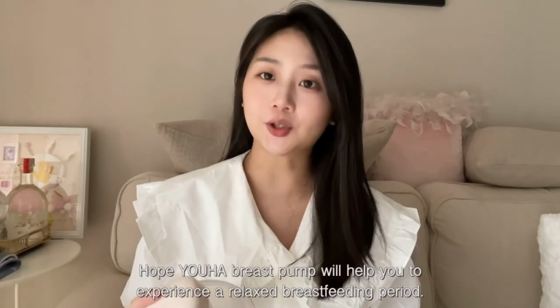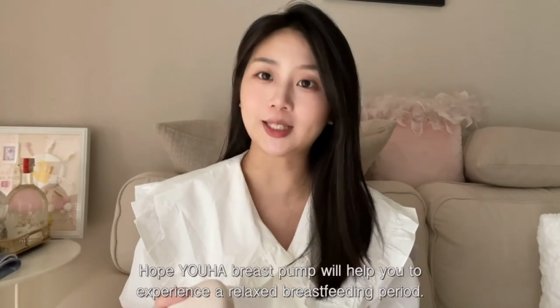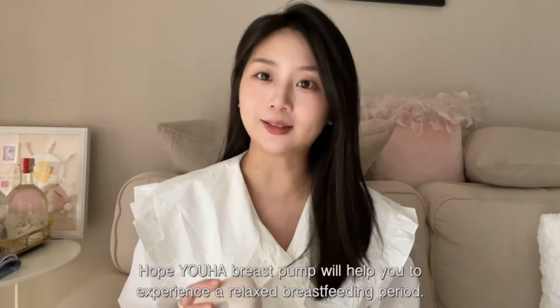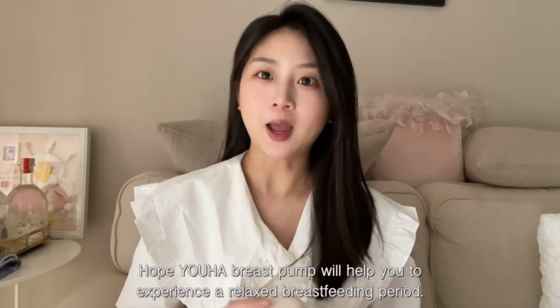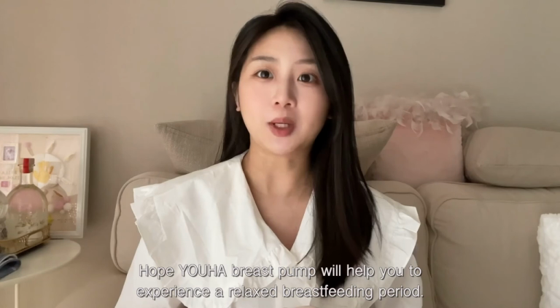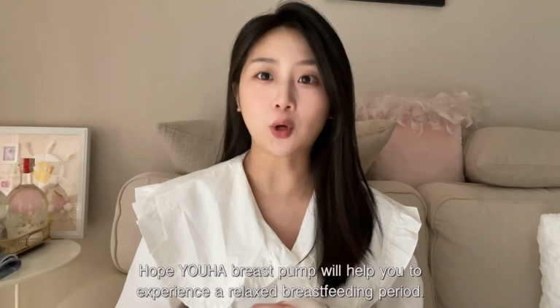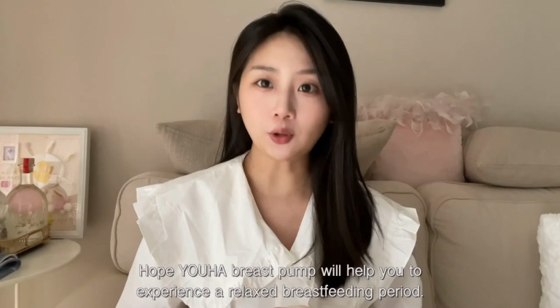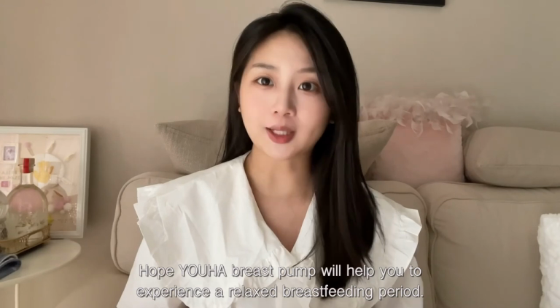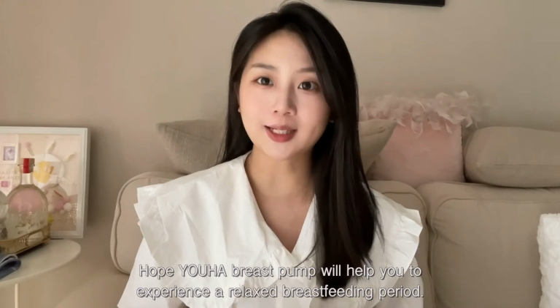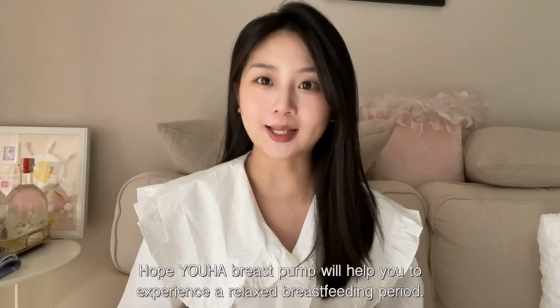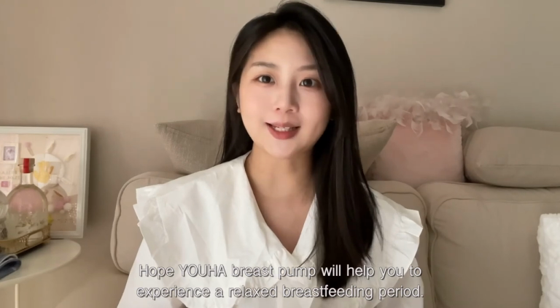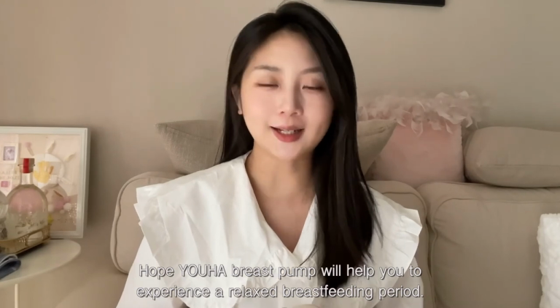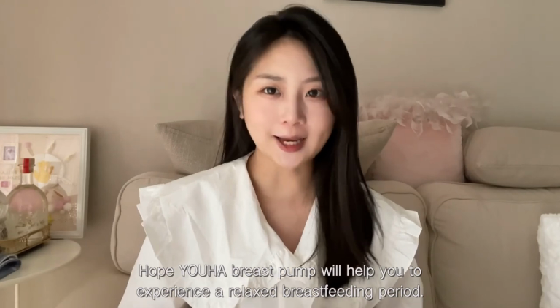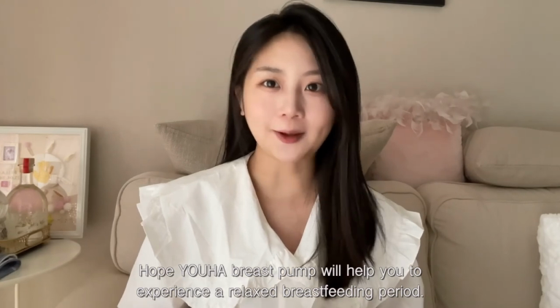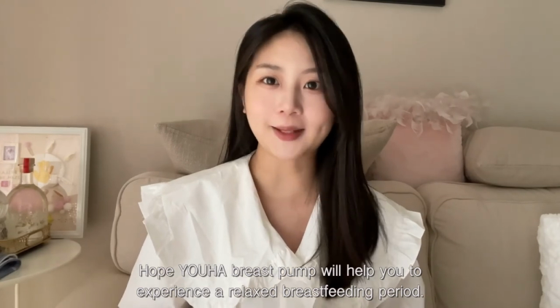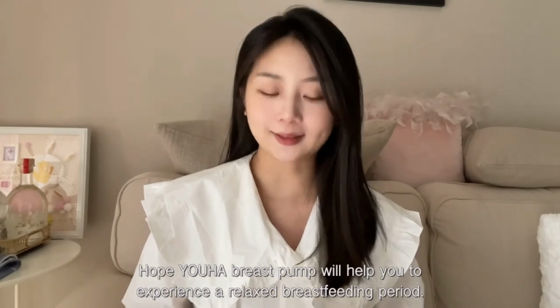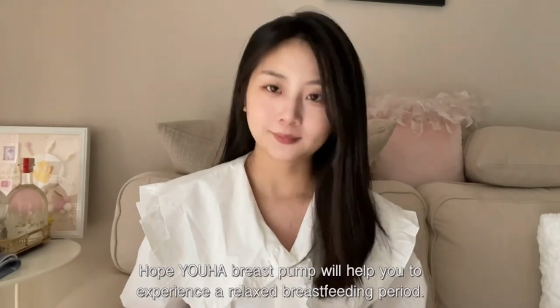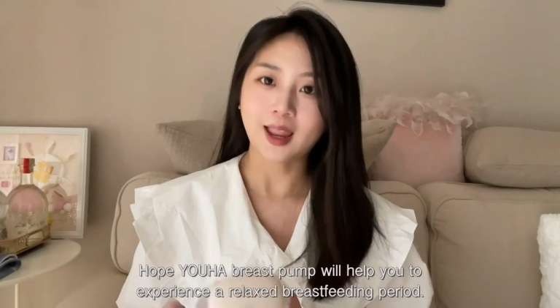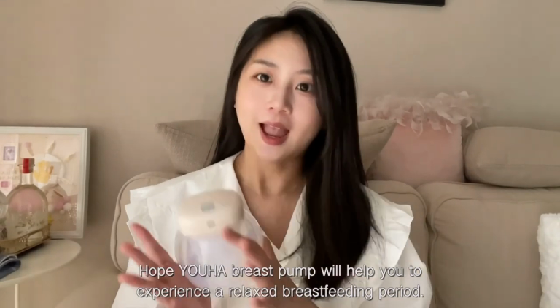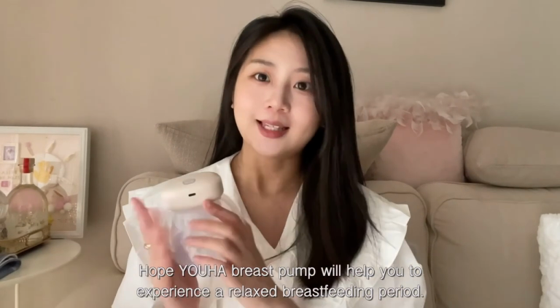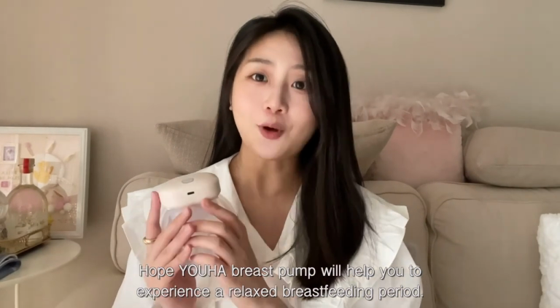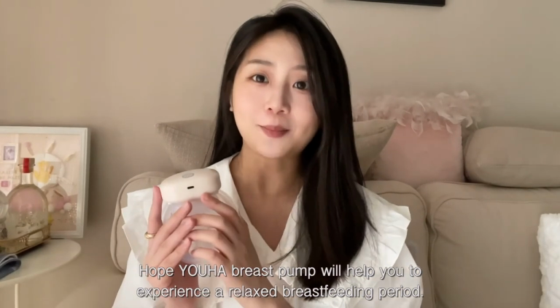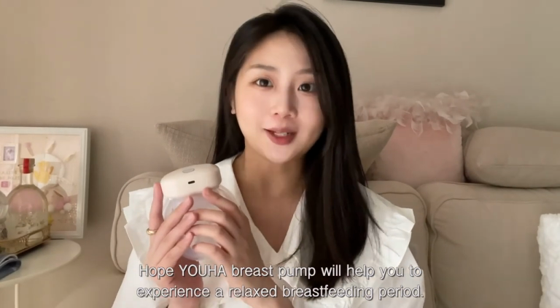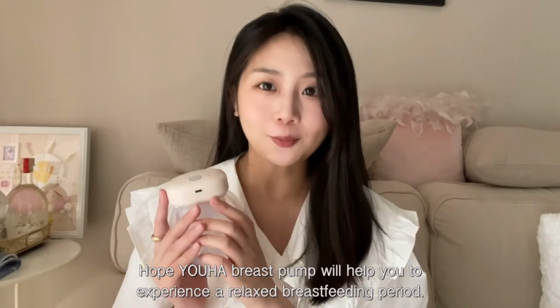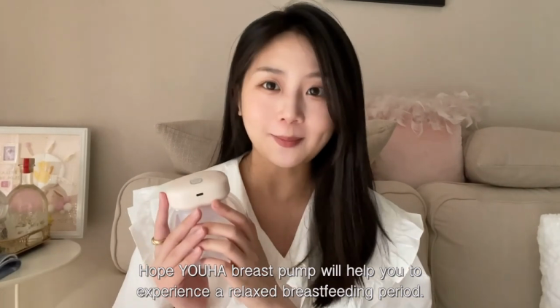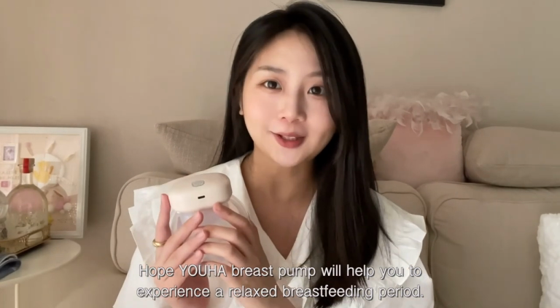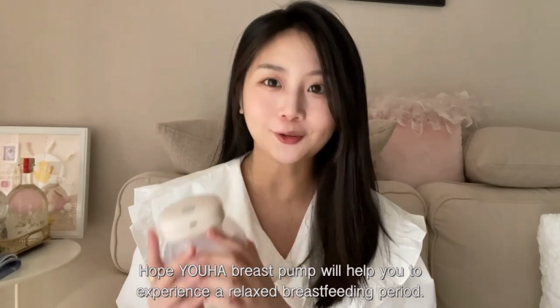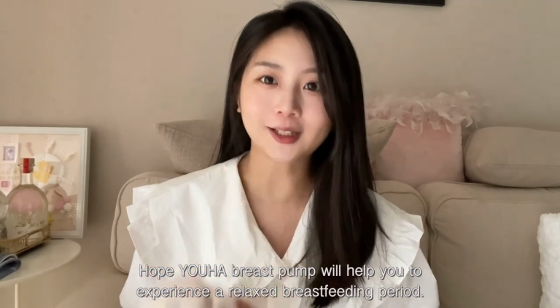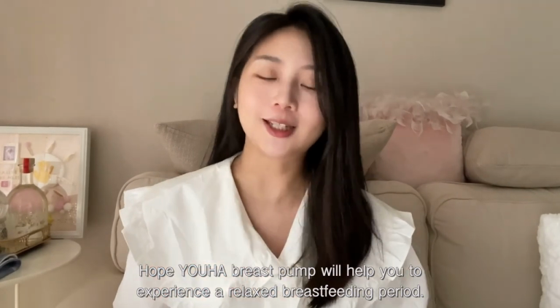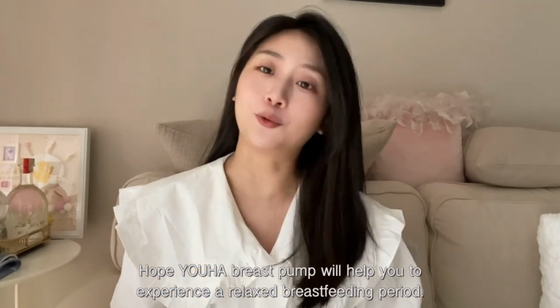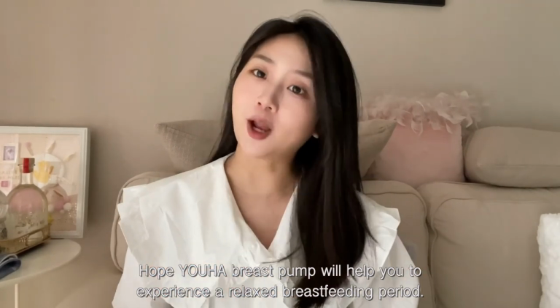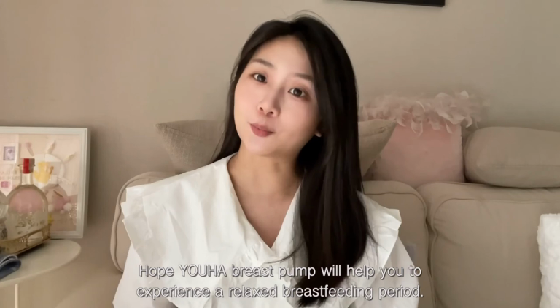Hope UHA breast pump will help you to experience a relaxed breastfeeding period.